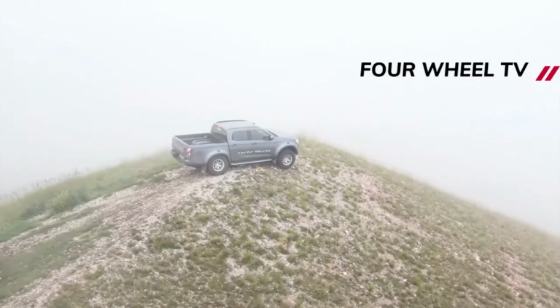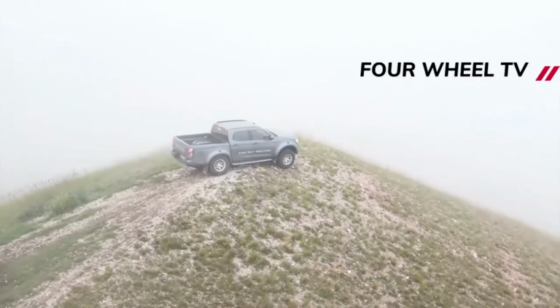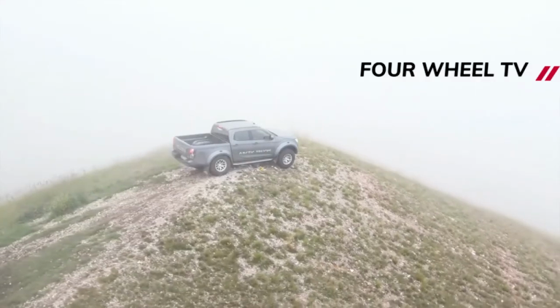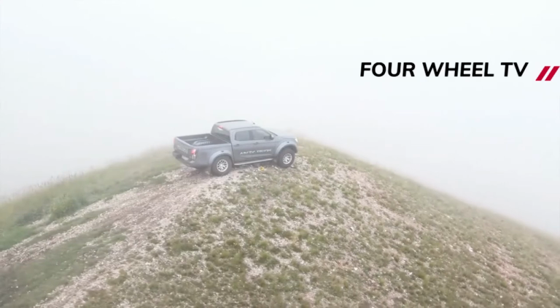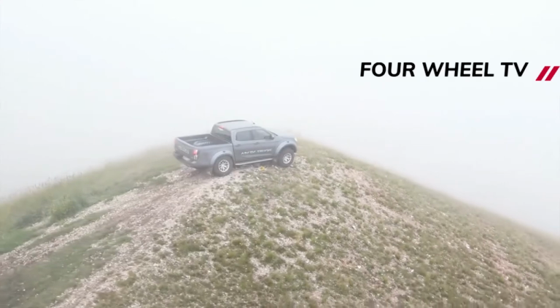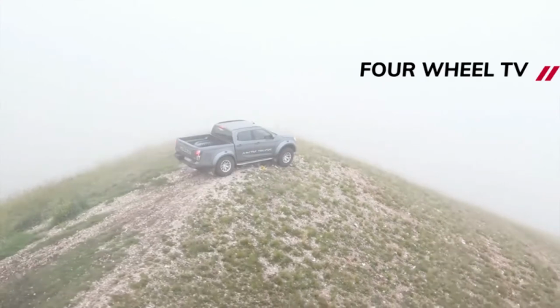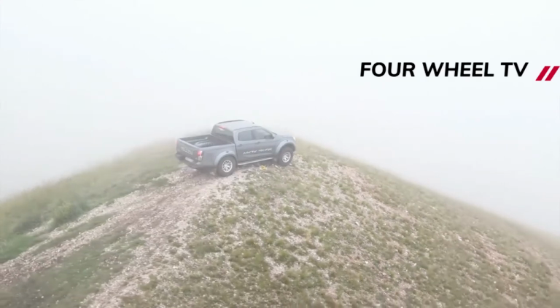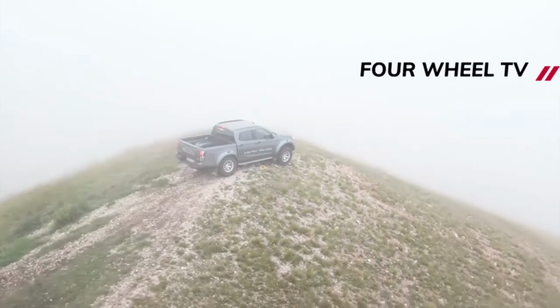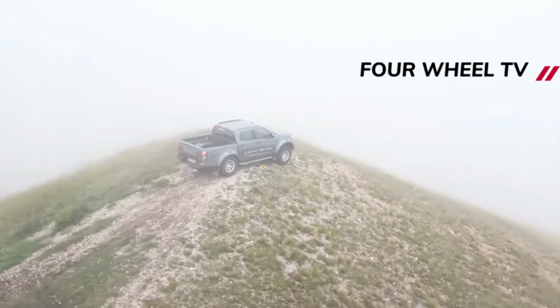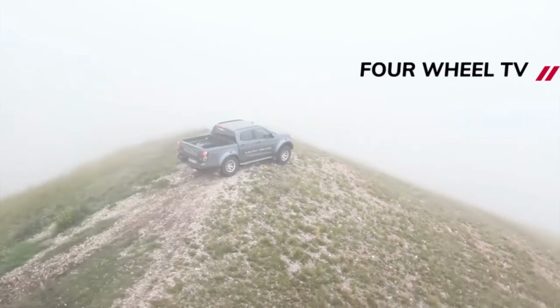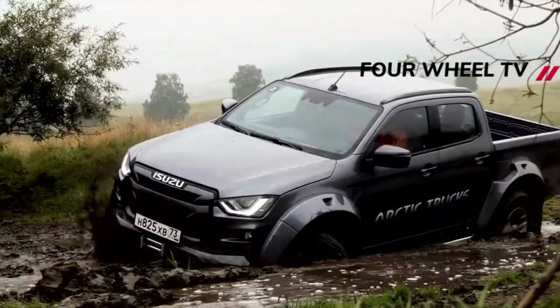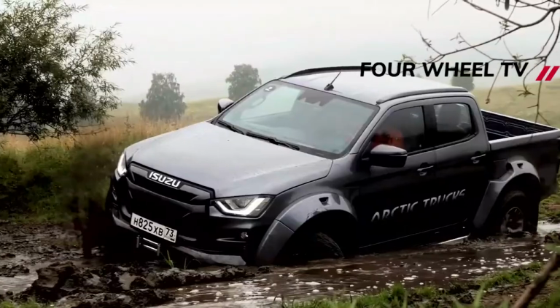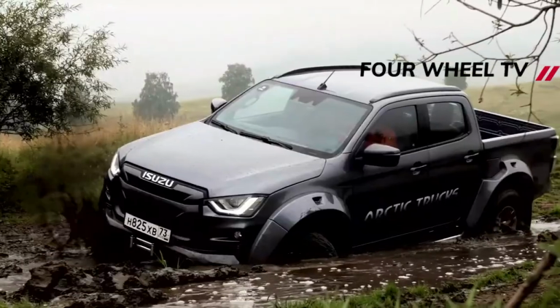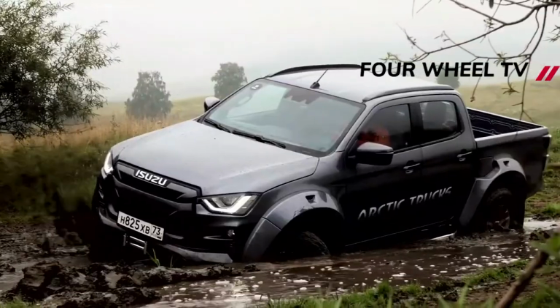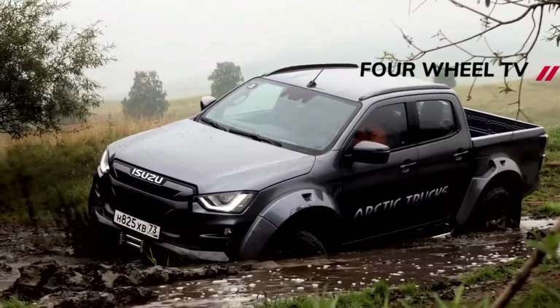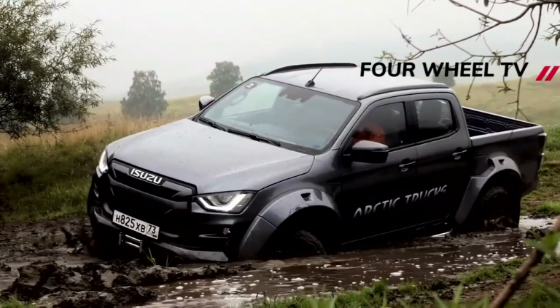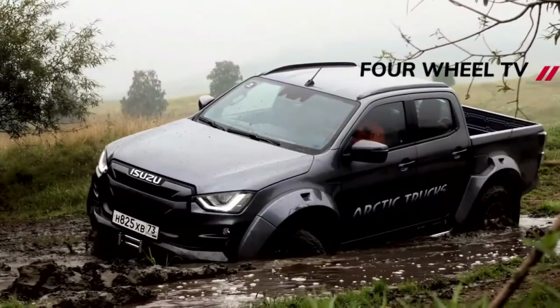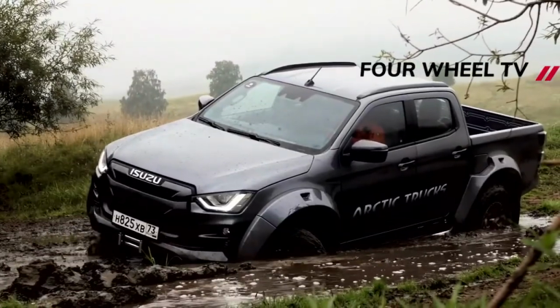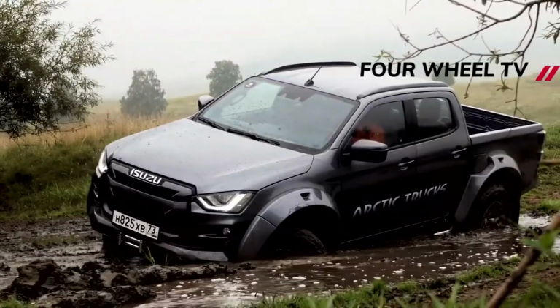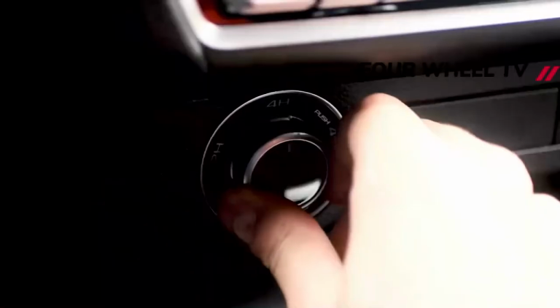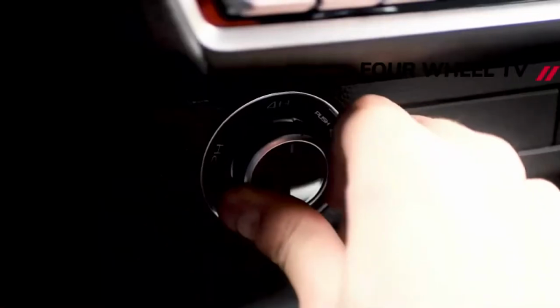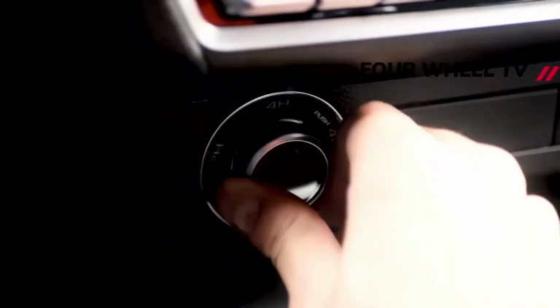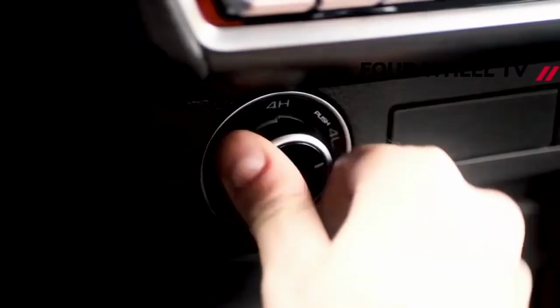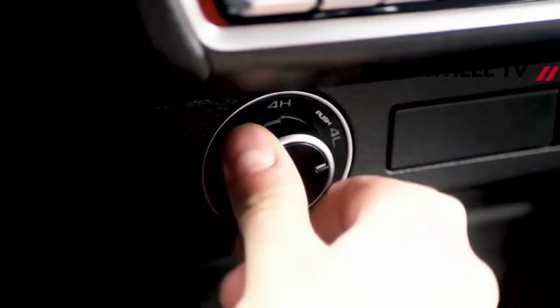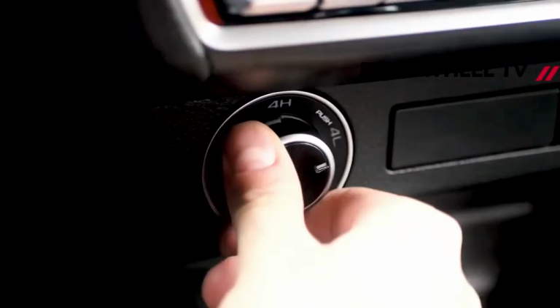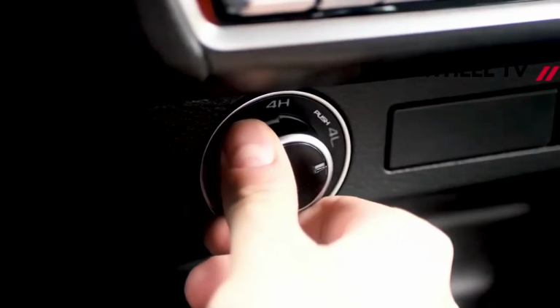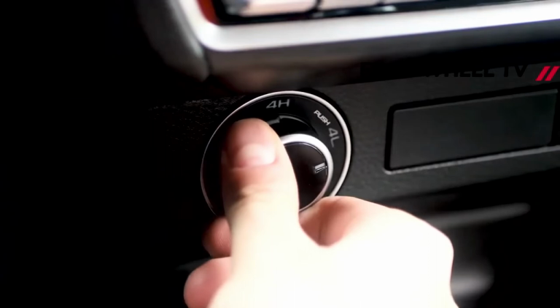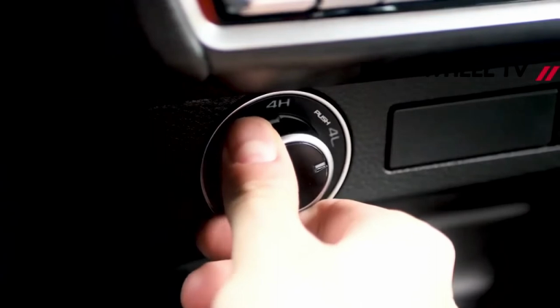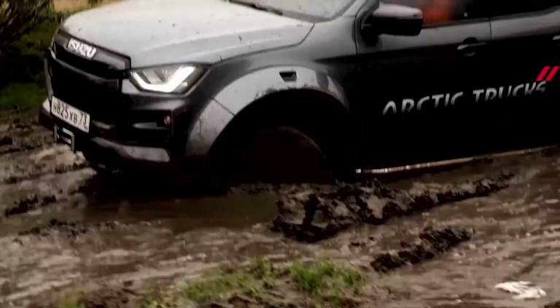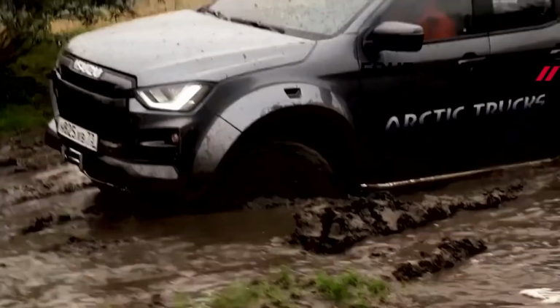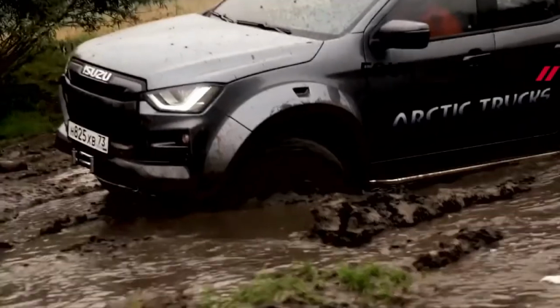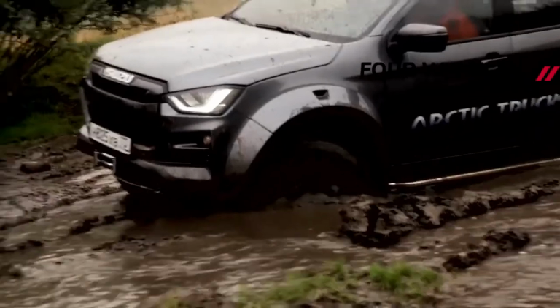The suspension has of course been overhauled, with a Bilstein system of springs and dampers to deal with everything from ice scapes to tundra.